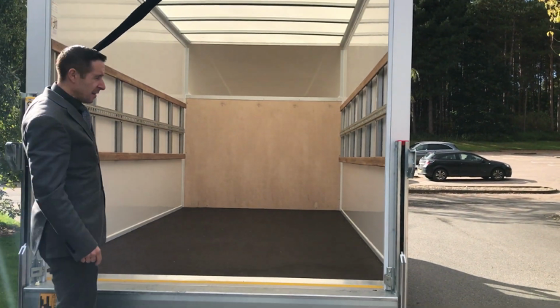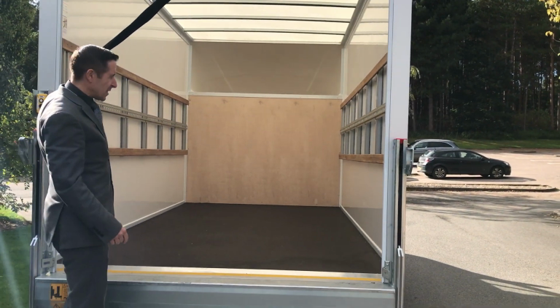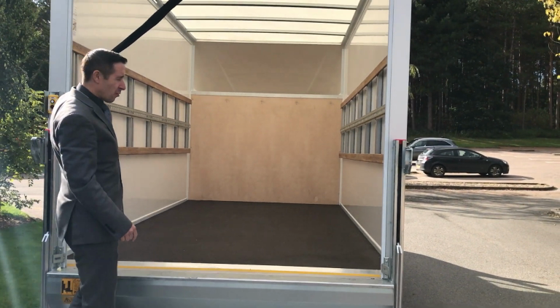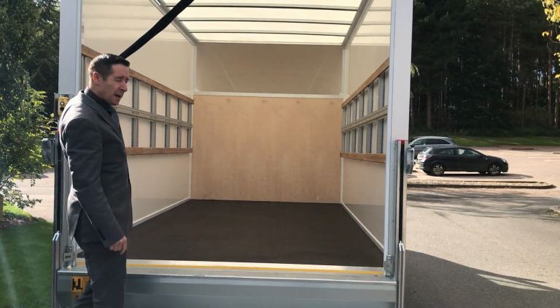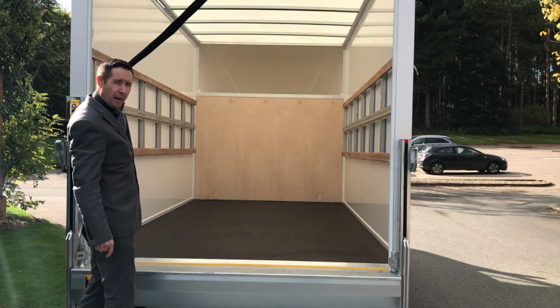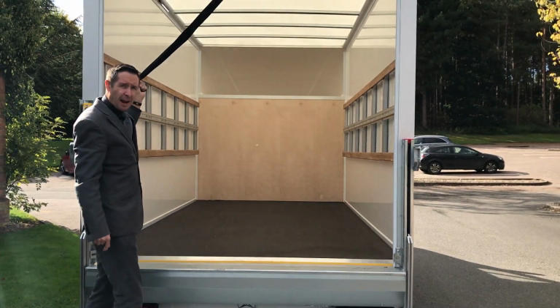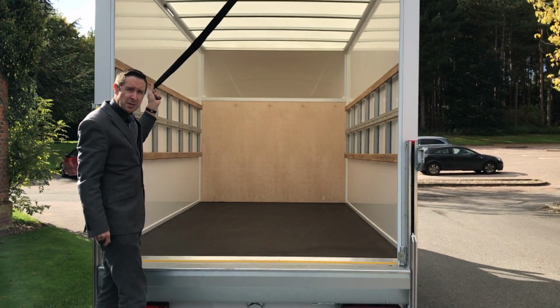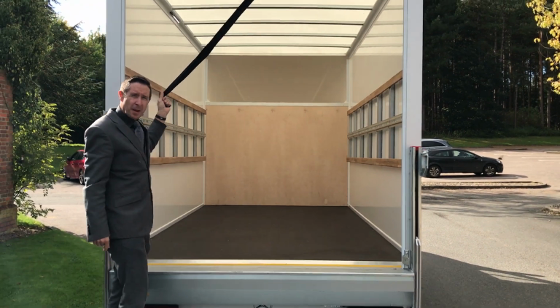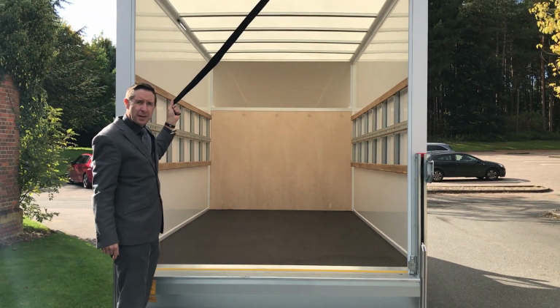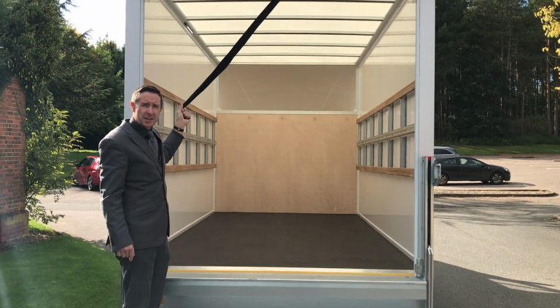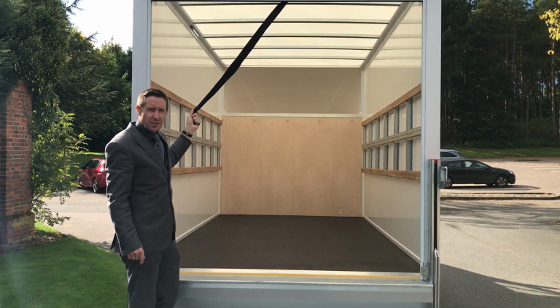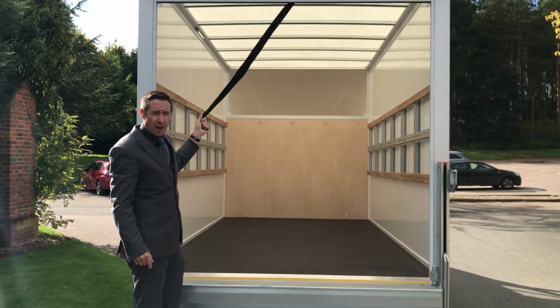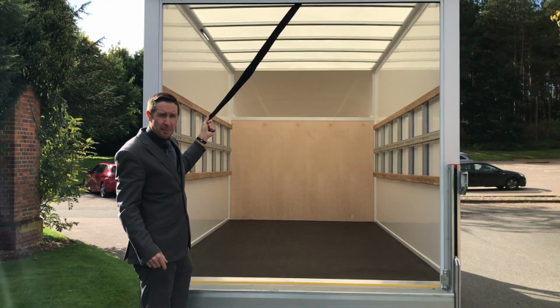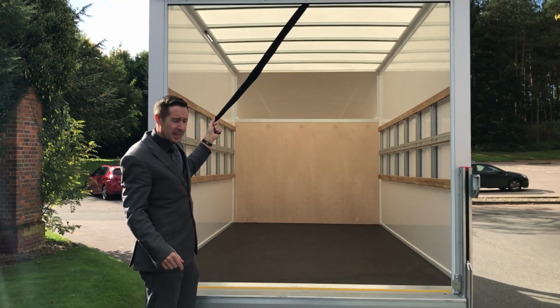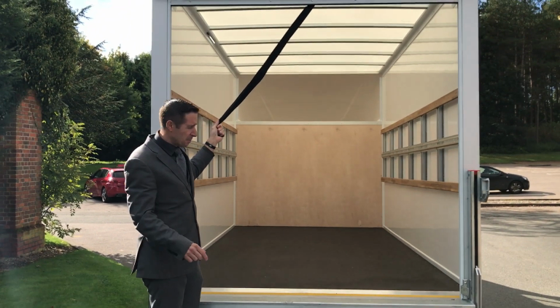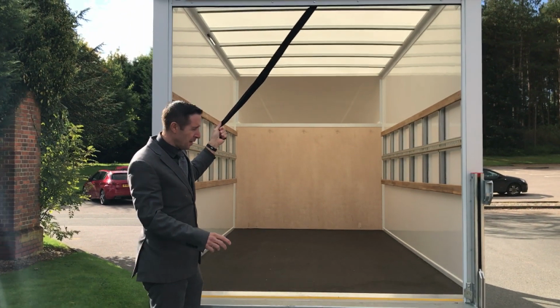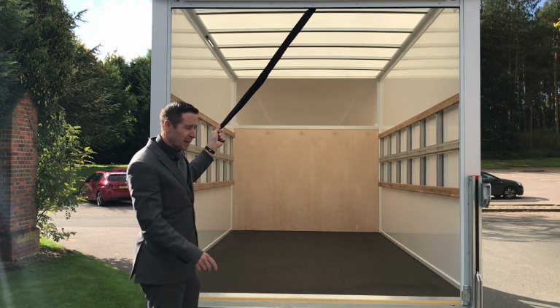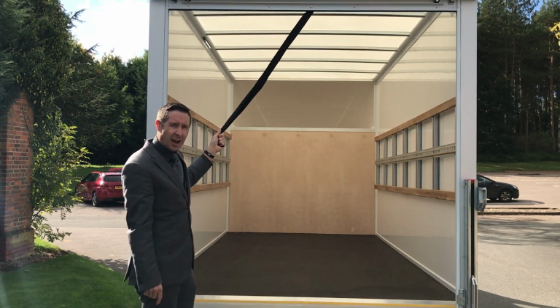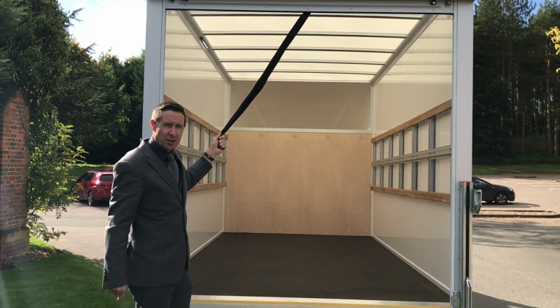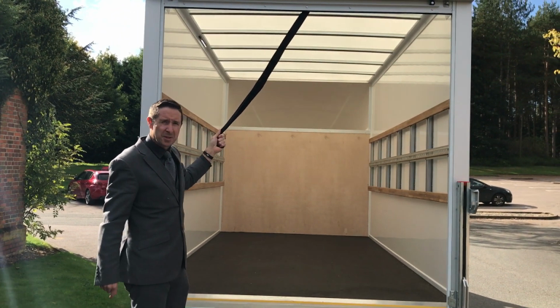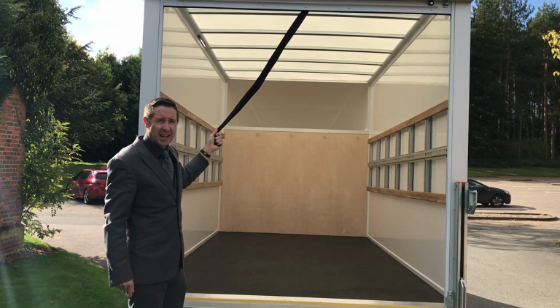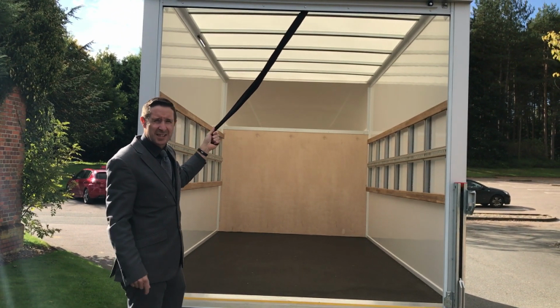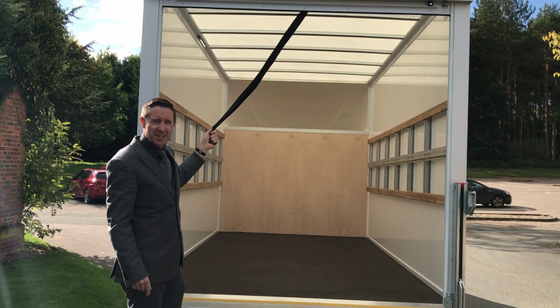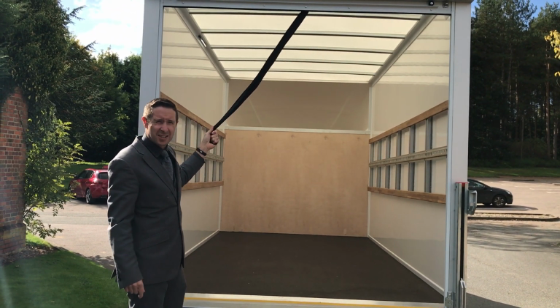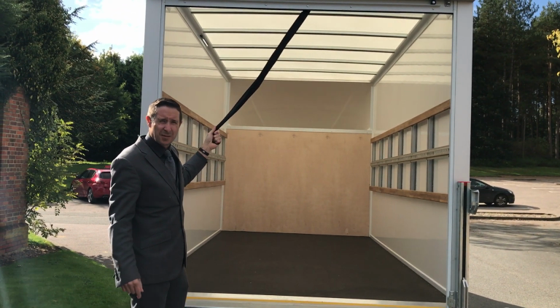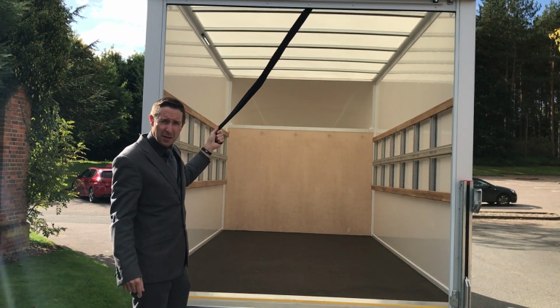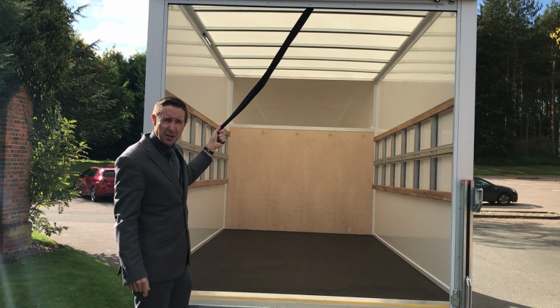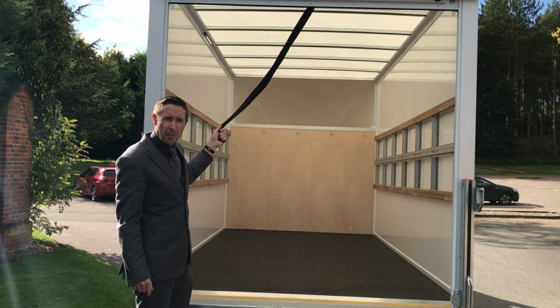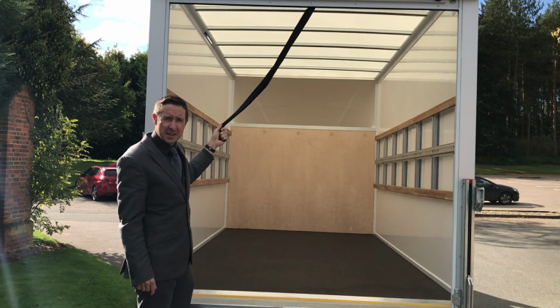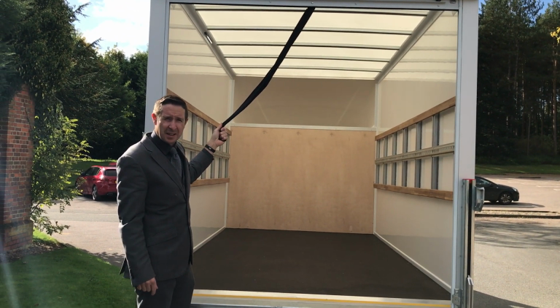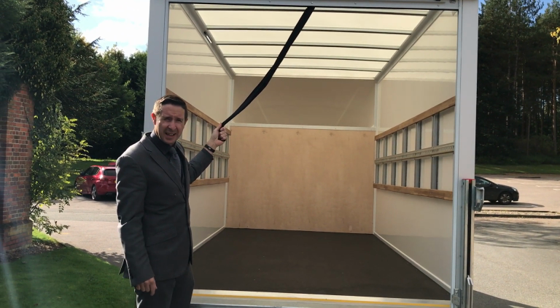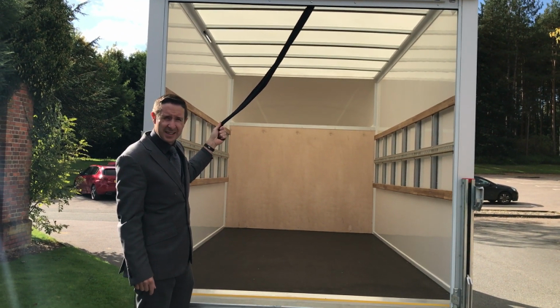These are great for house movers and companies moving large objects such as photocopiers and things.